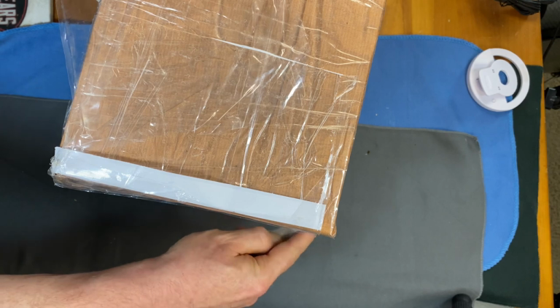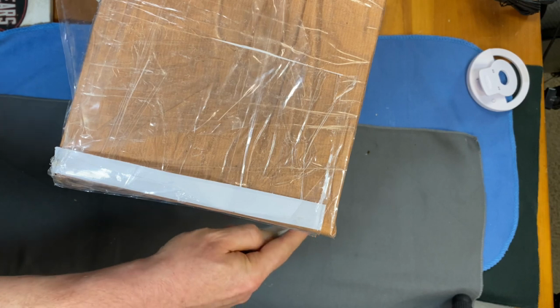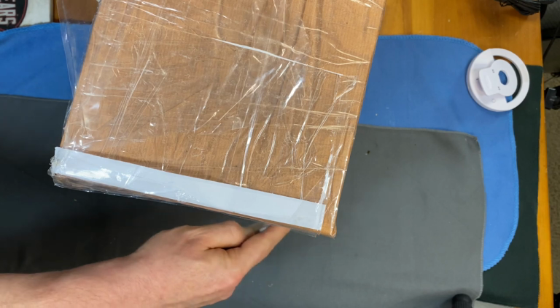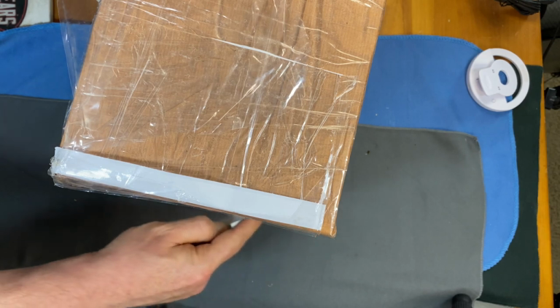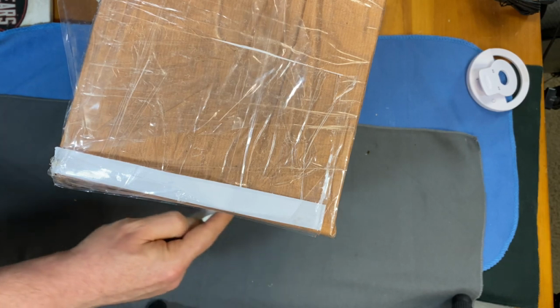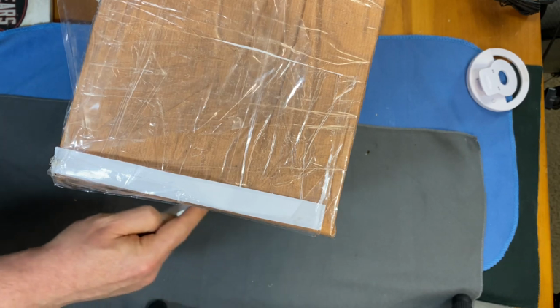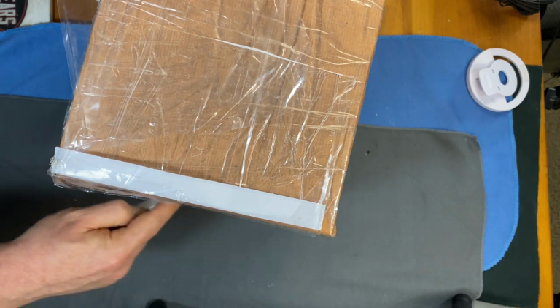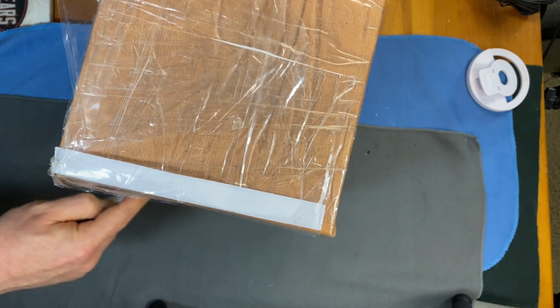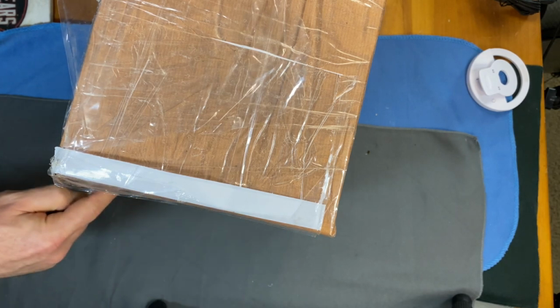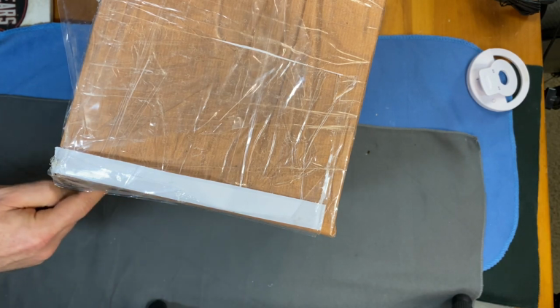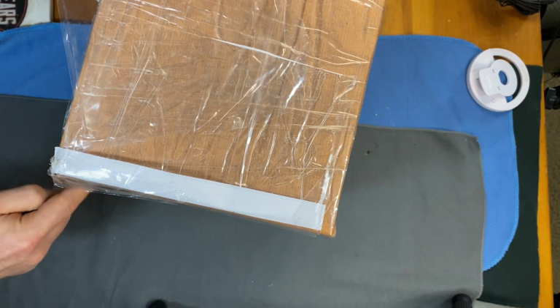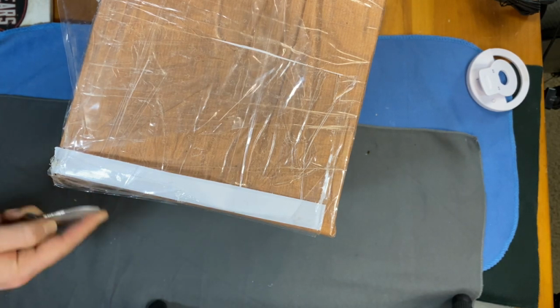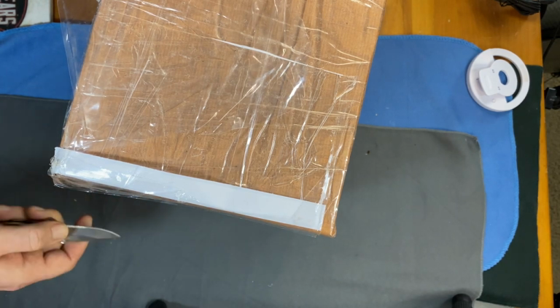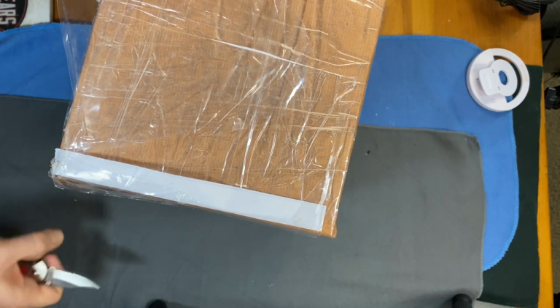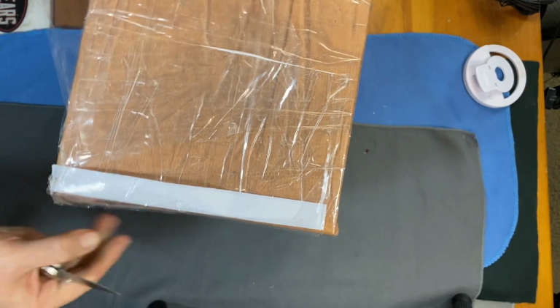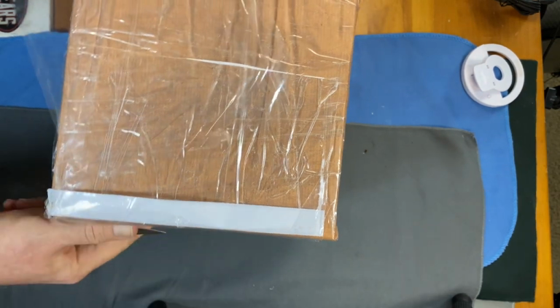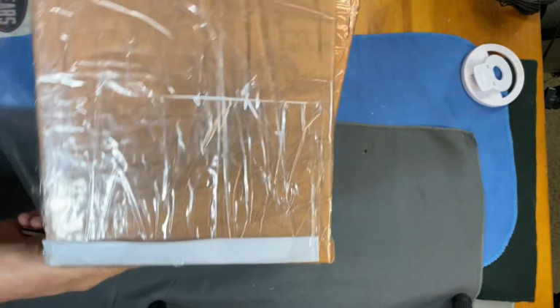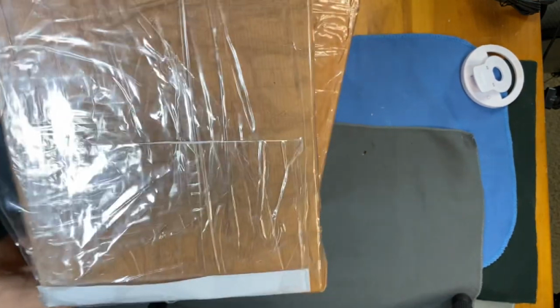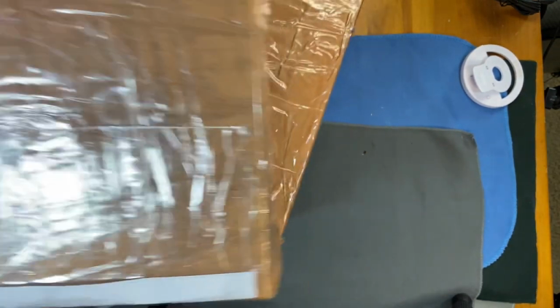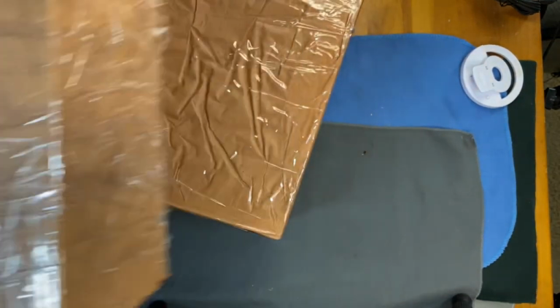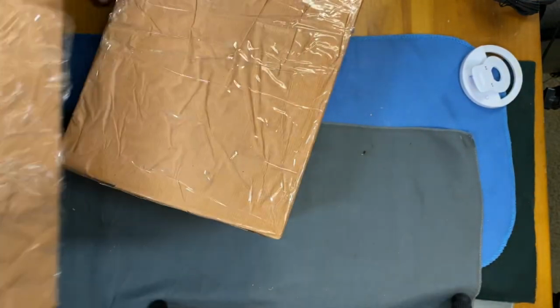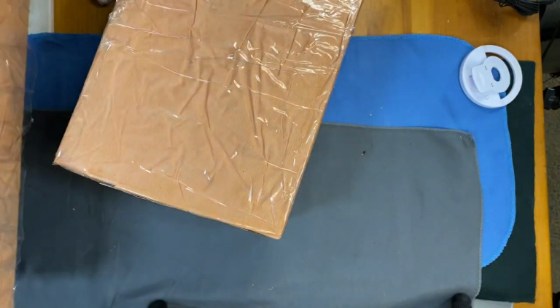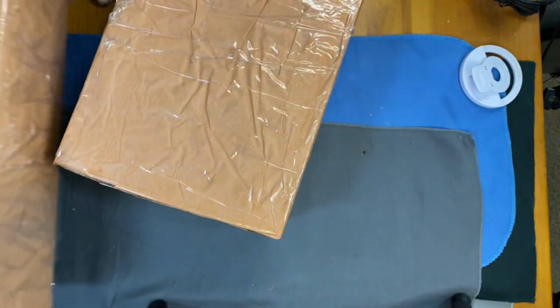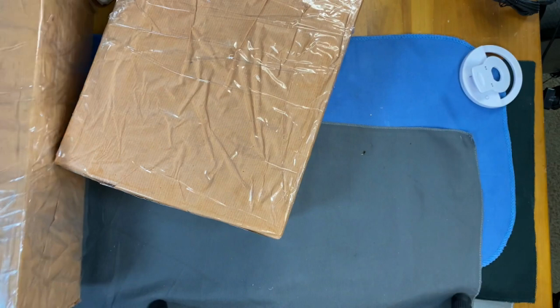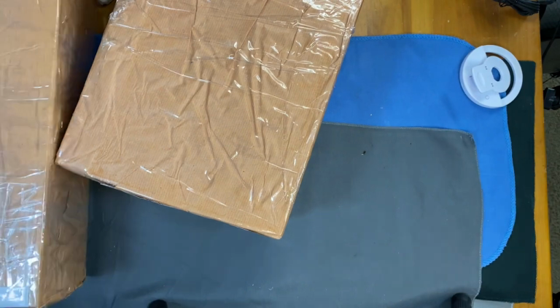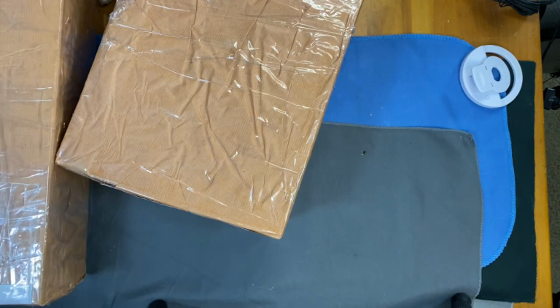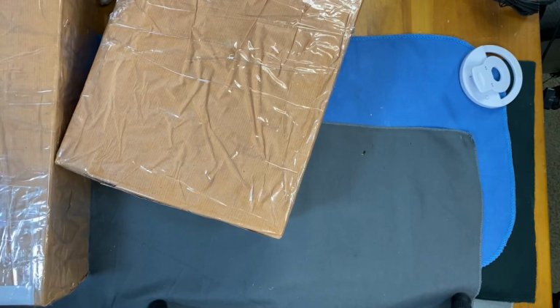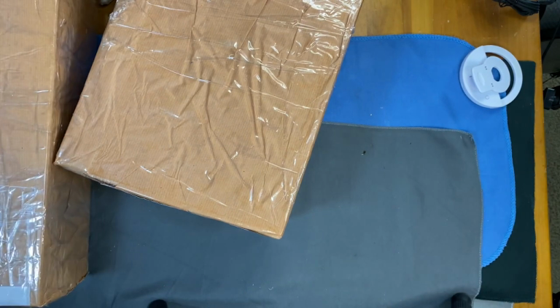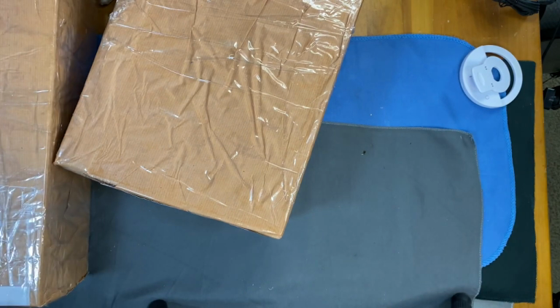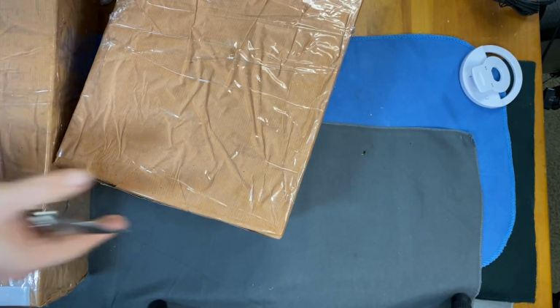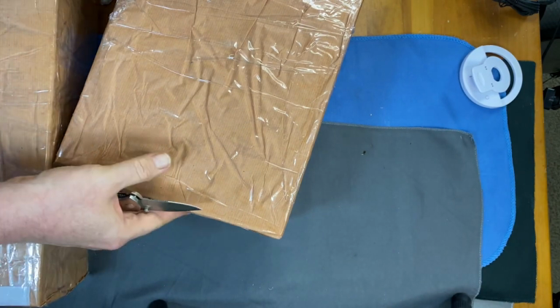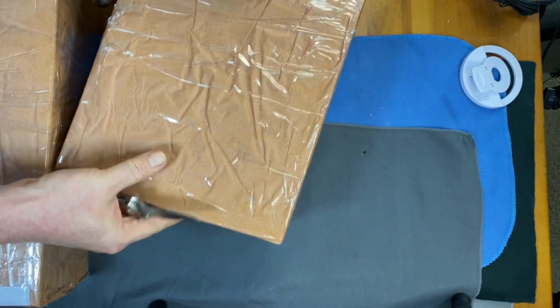He was kind enough to send me some pictures of work in progress along the way on these, but I want to make sure I'm able to see them and get a good feel for this pair of shoes.